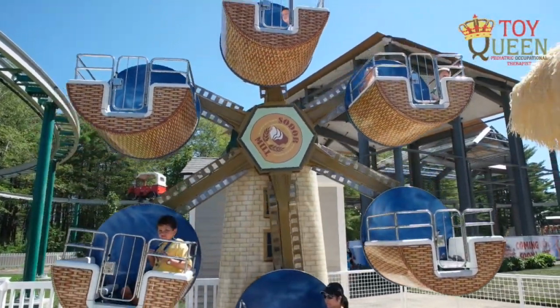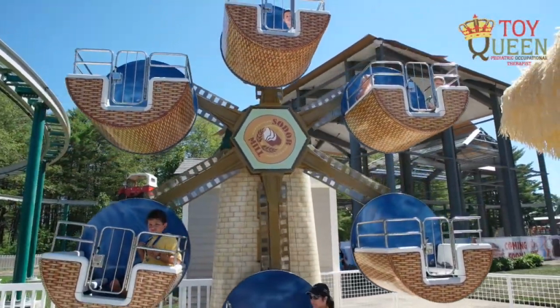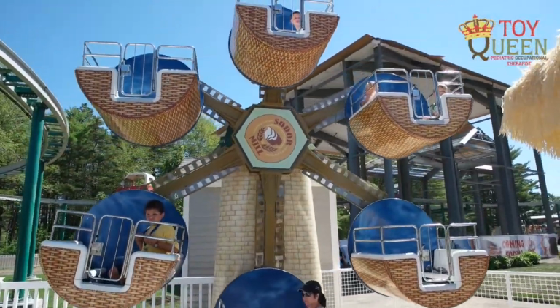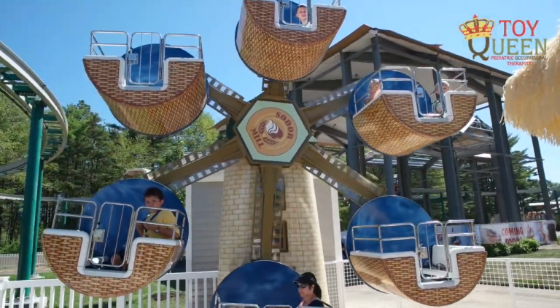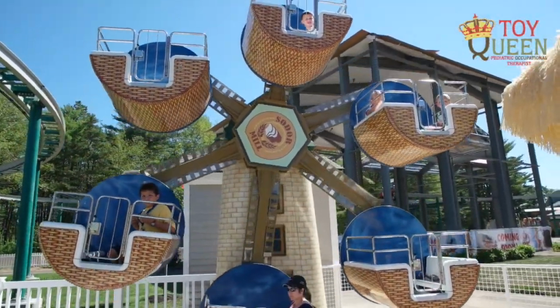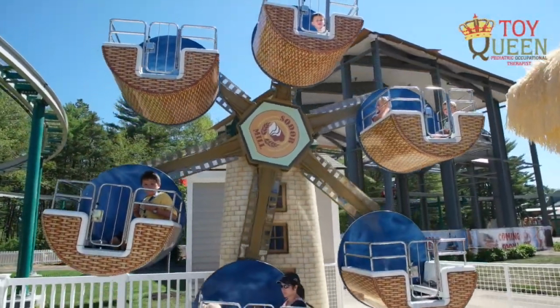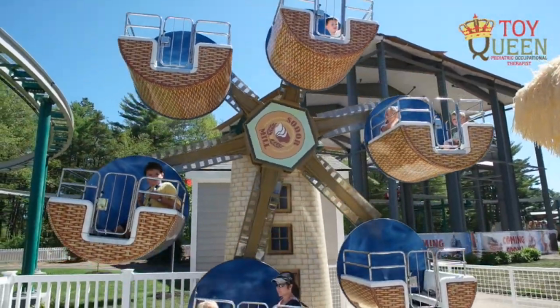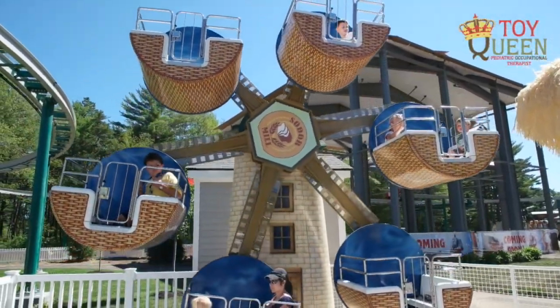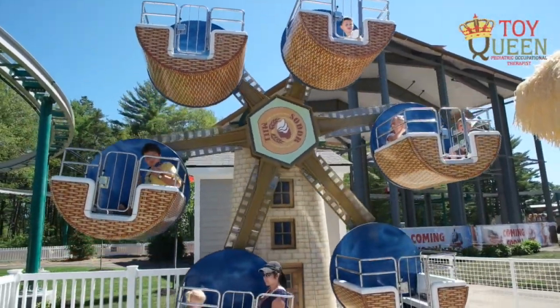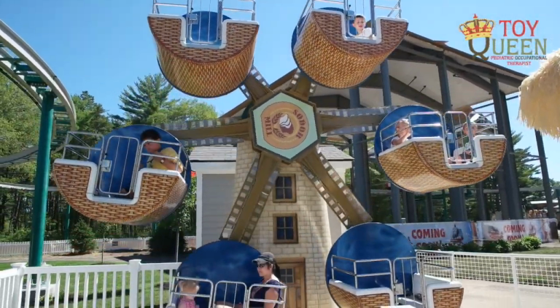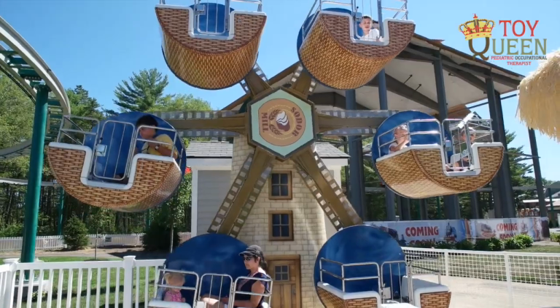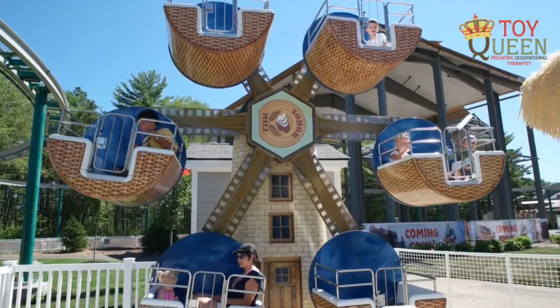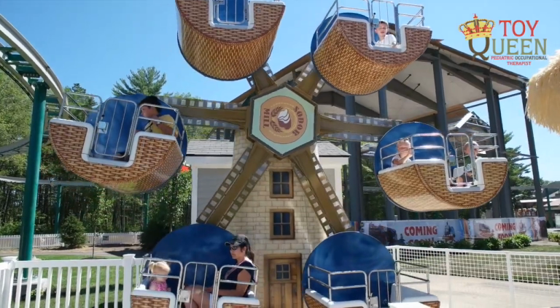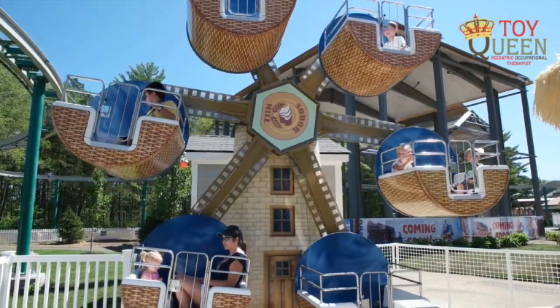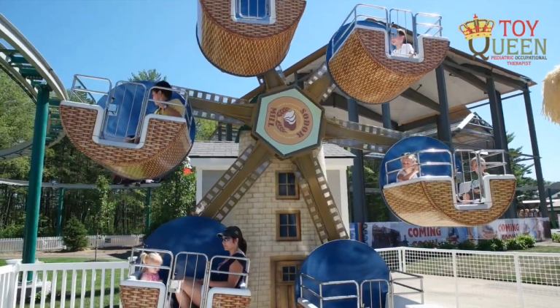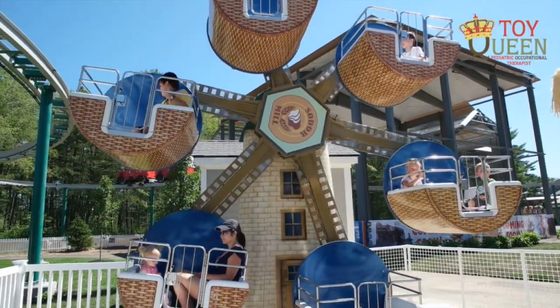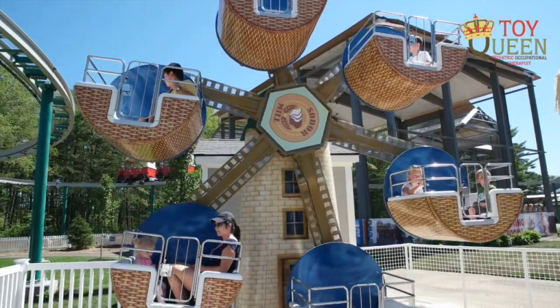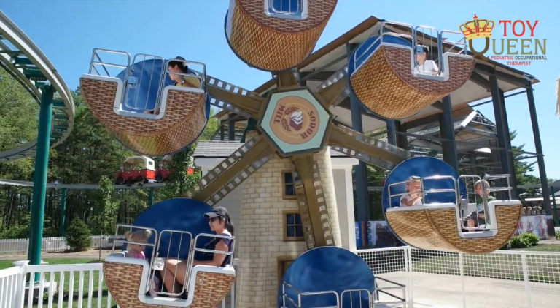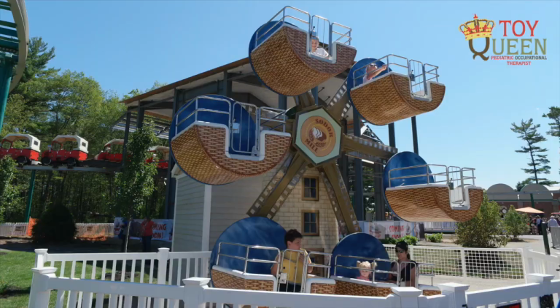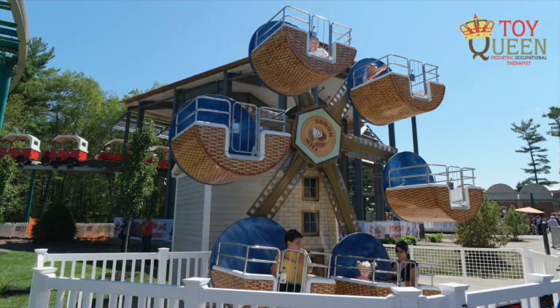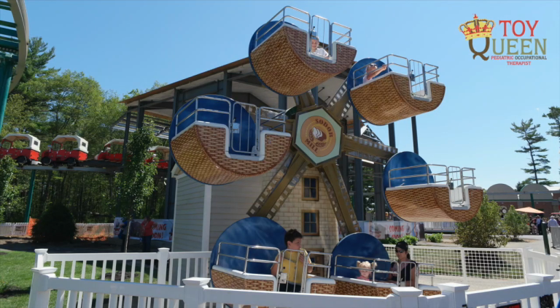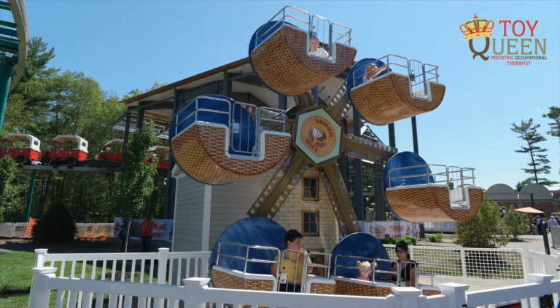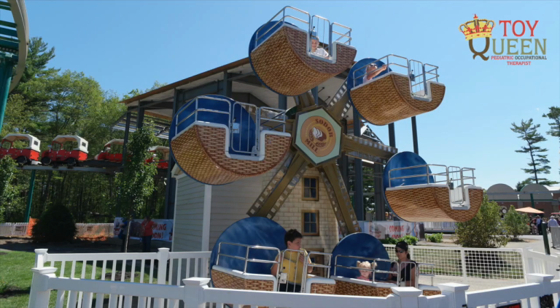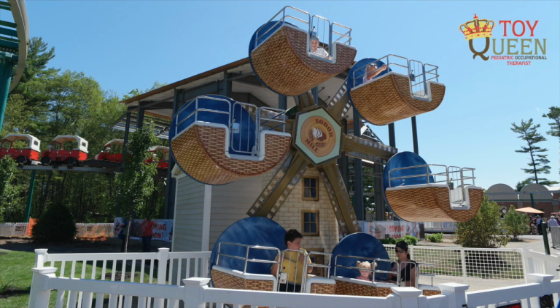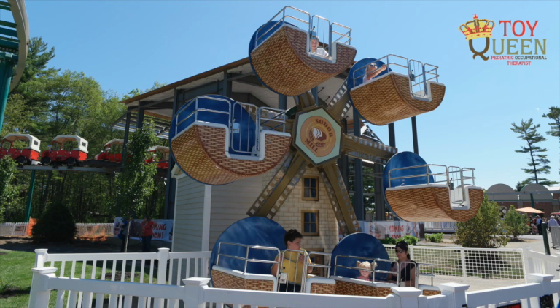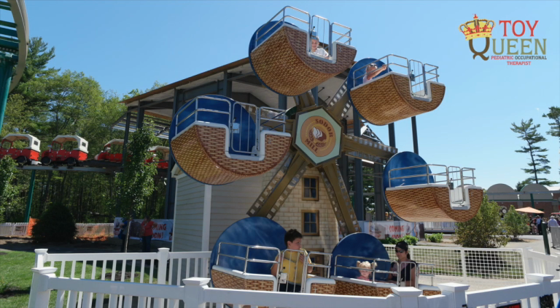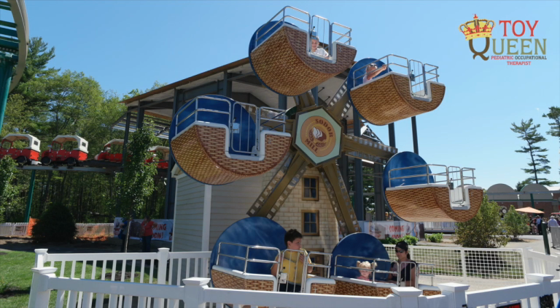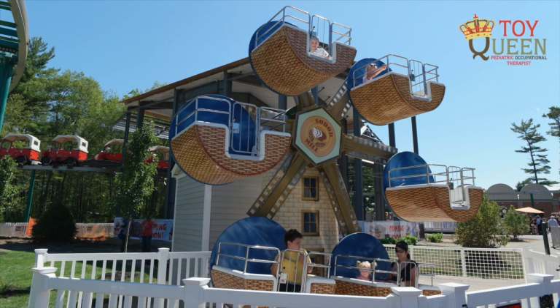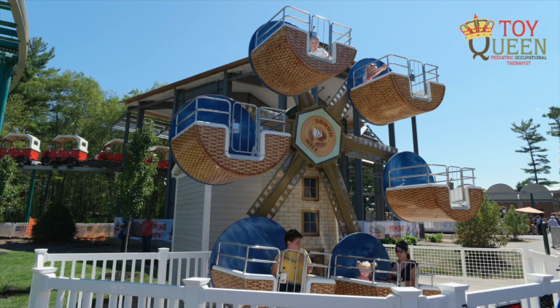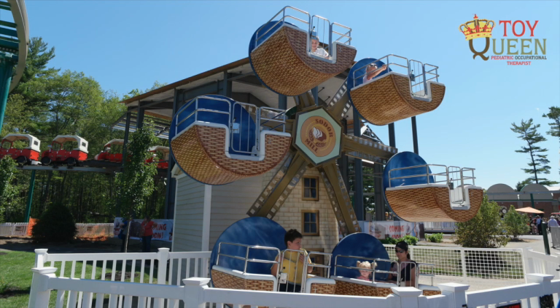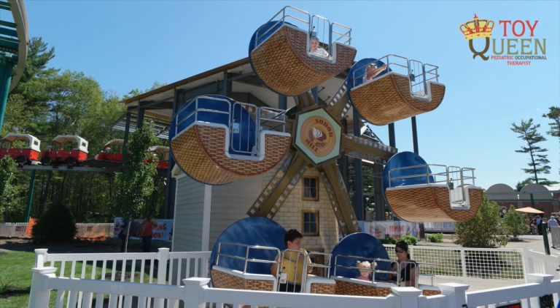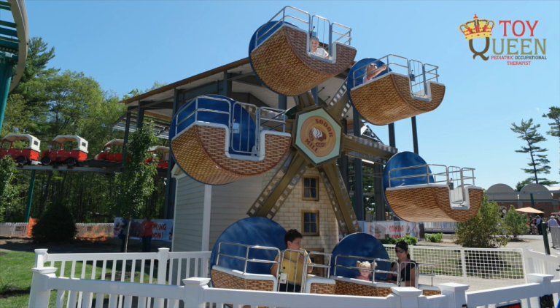Please like and share our video. This is ToyQueen.com showing you practical ways to play every day.